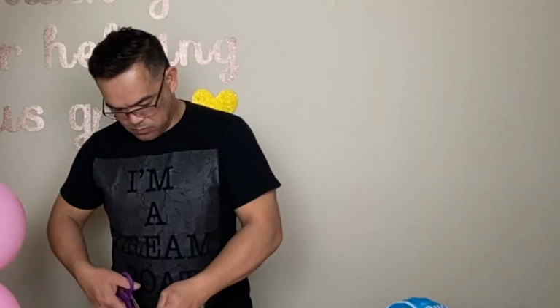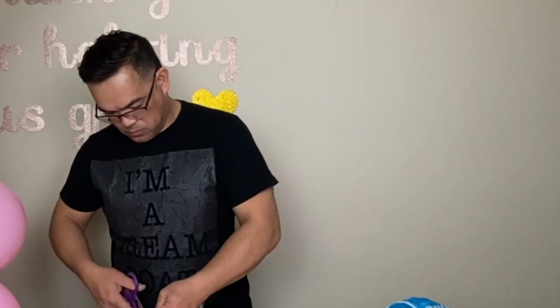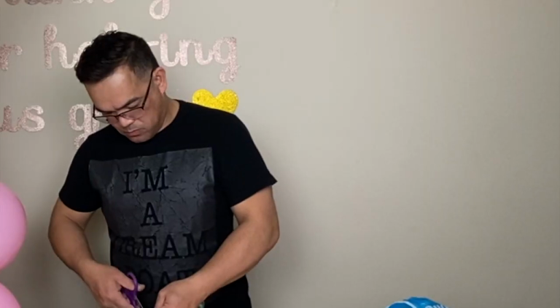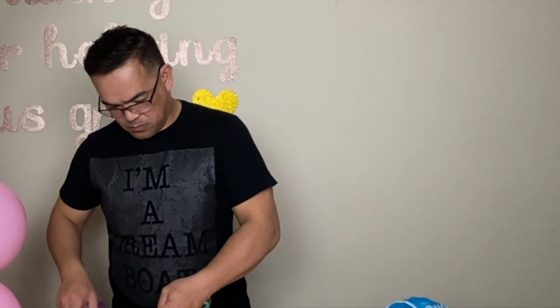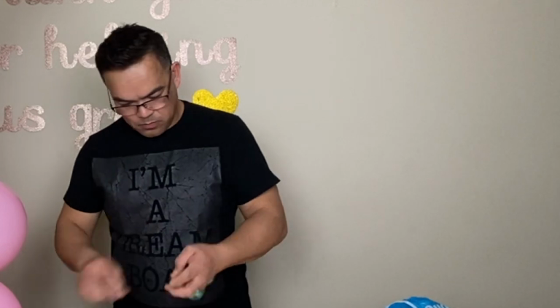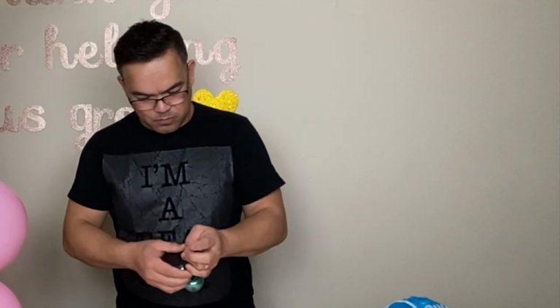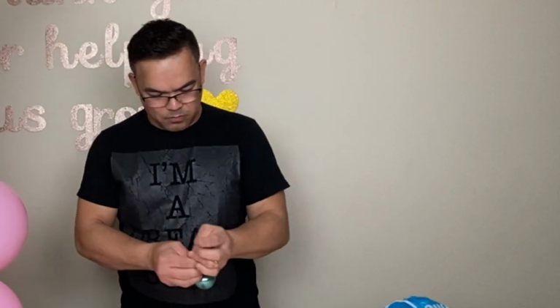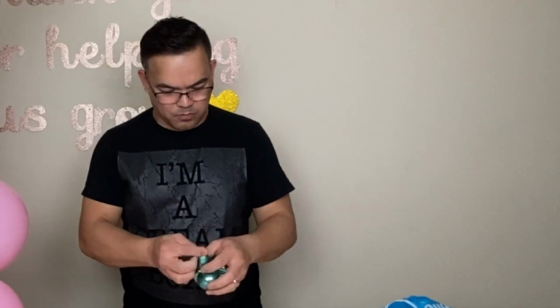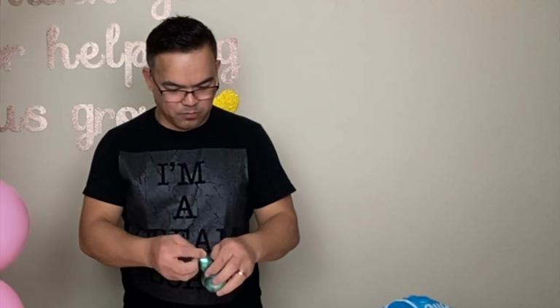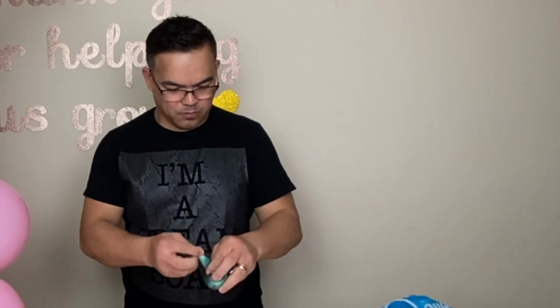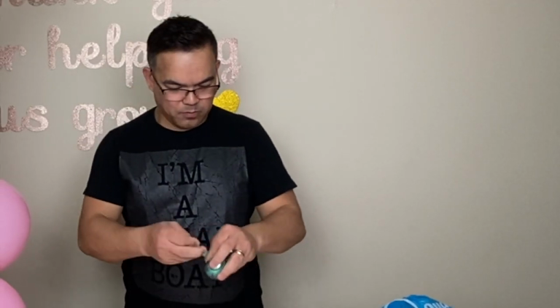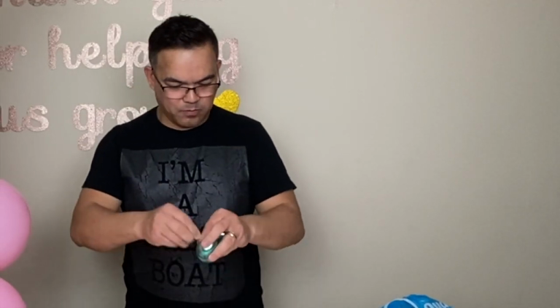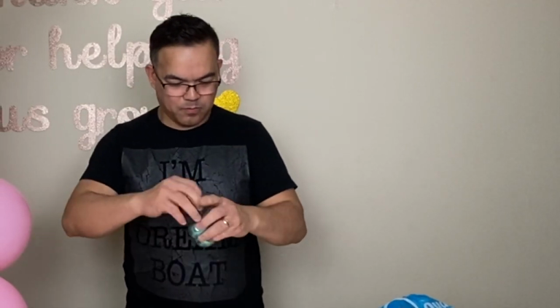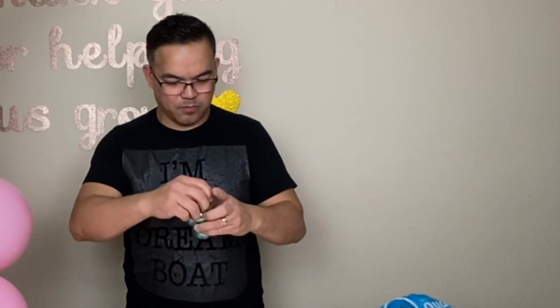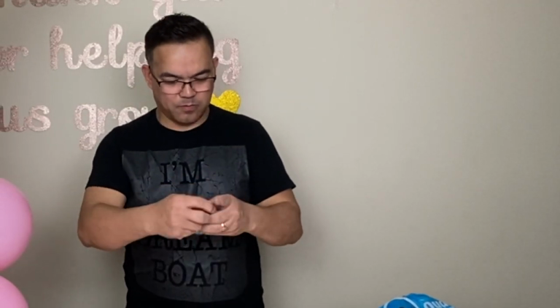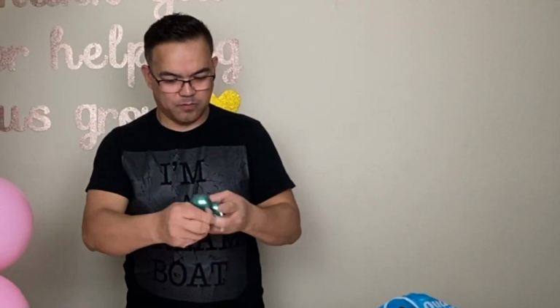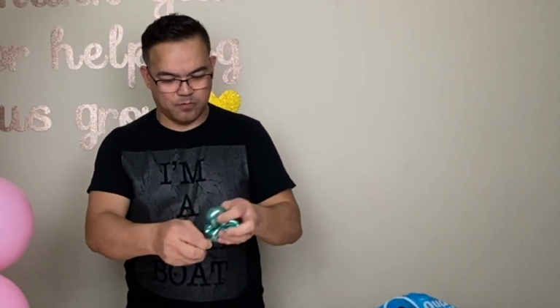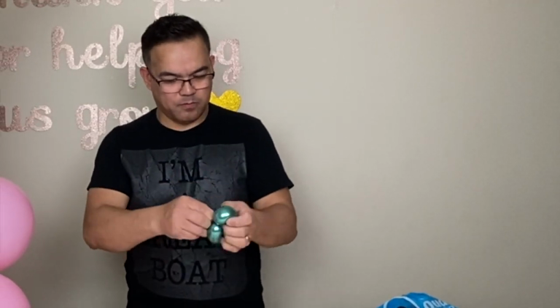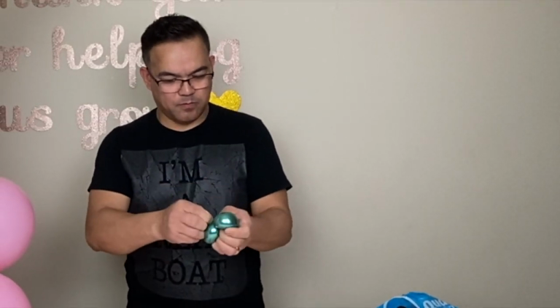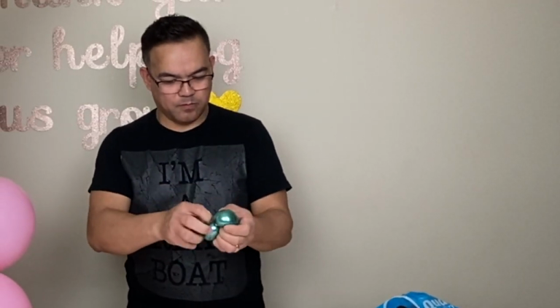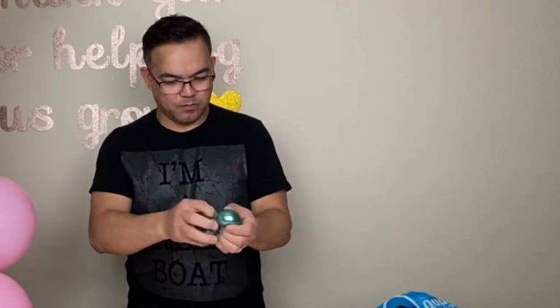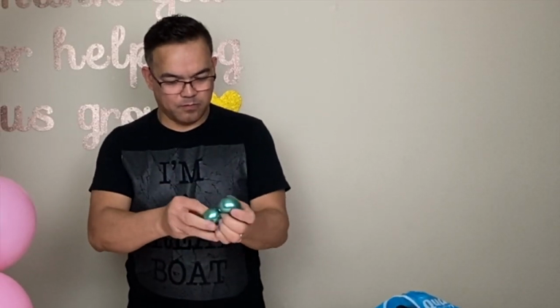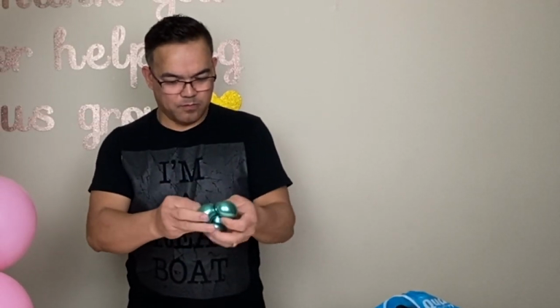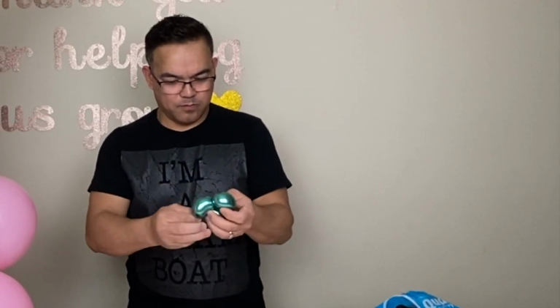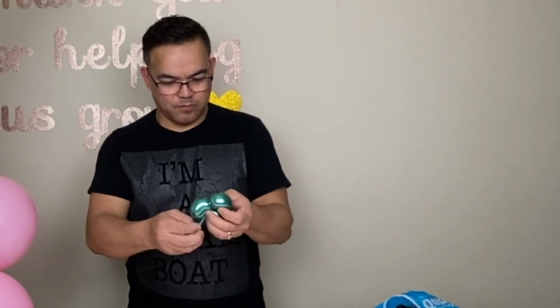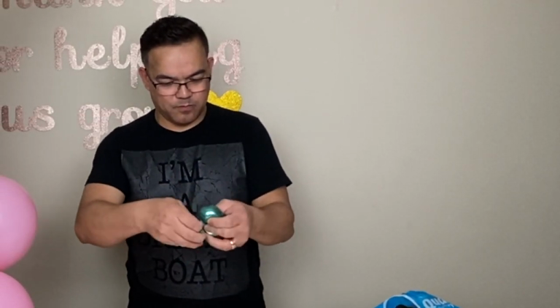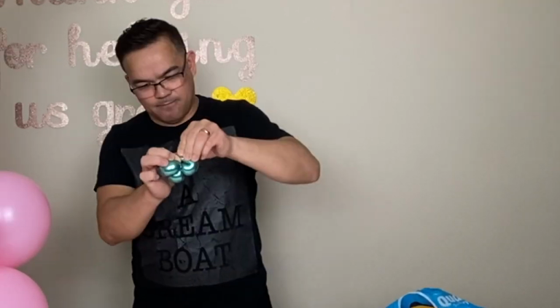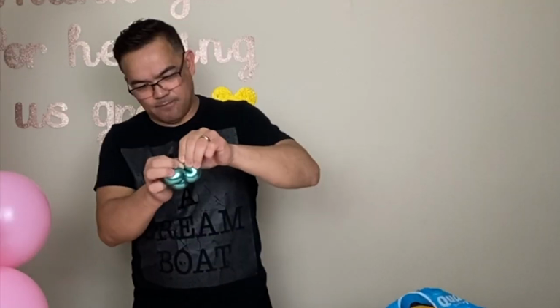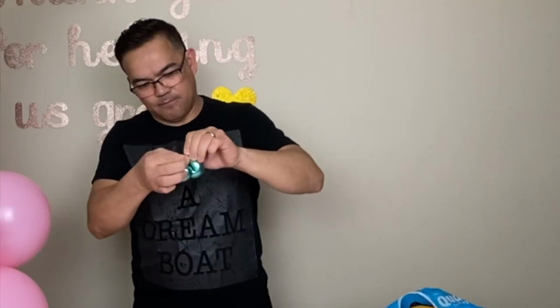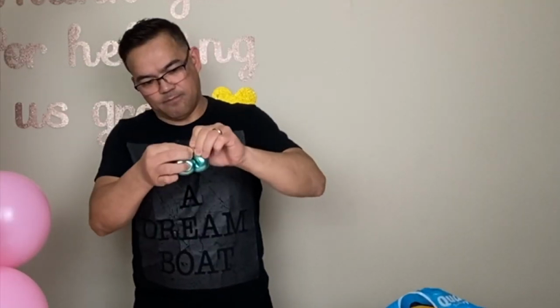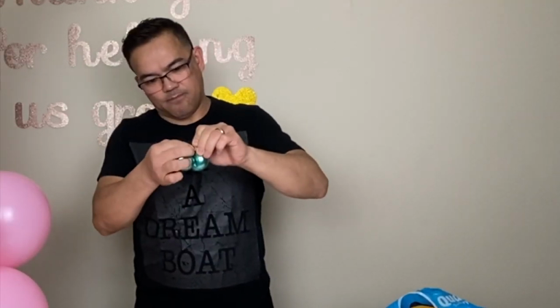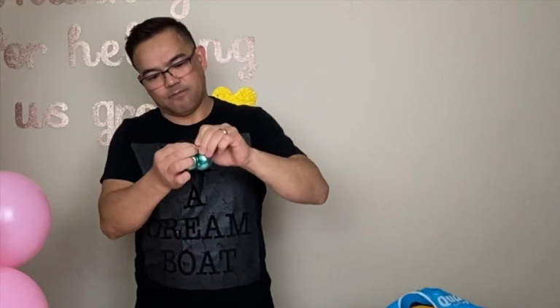If you got this far, you've probably enjoyed the video. Please smash the like button and subscribe.